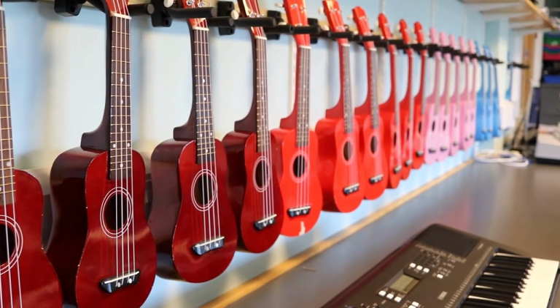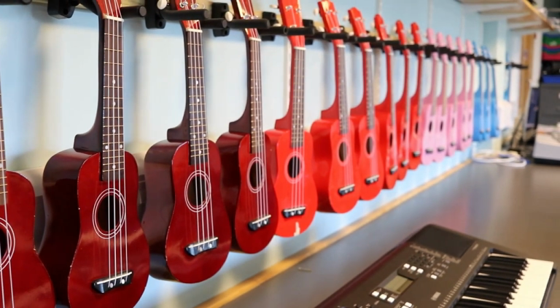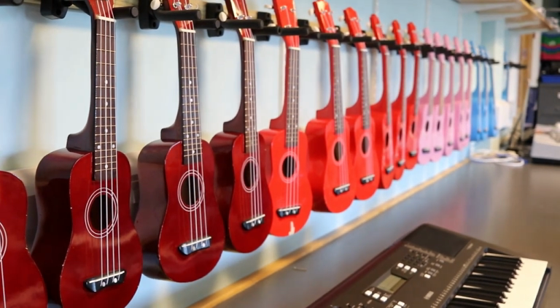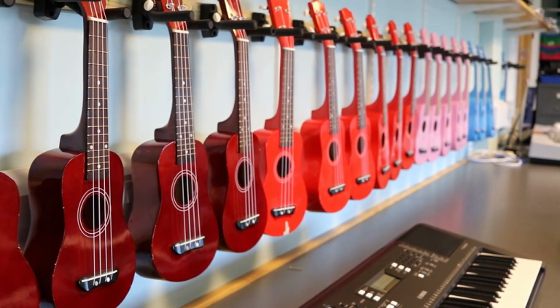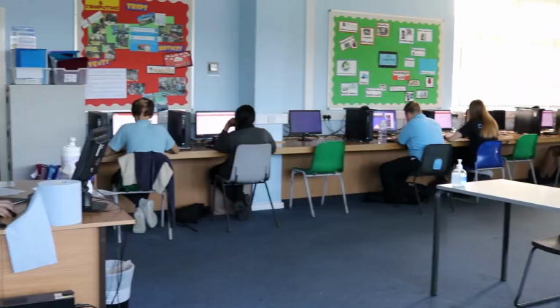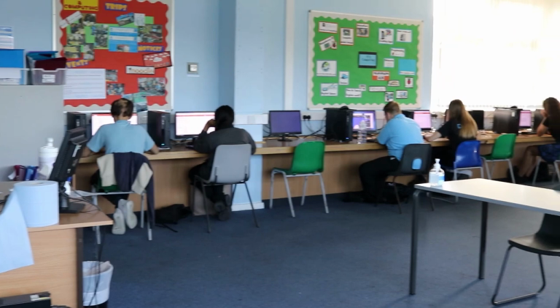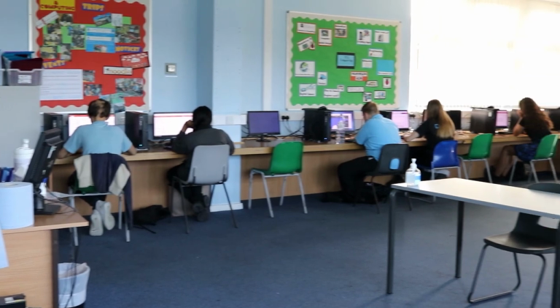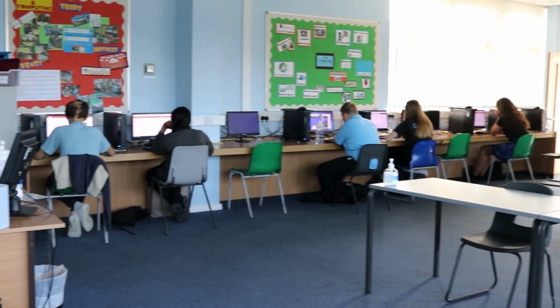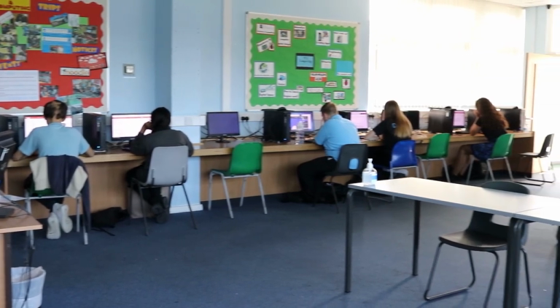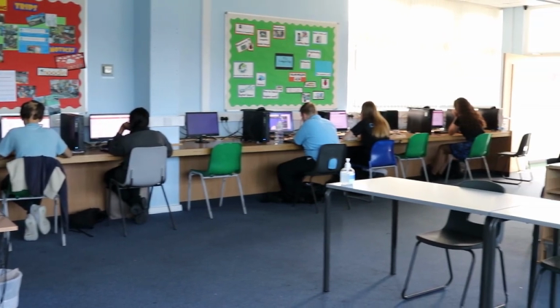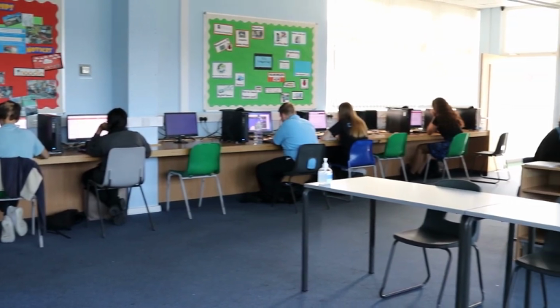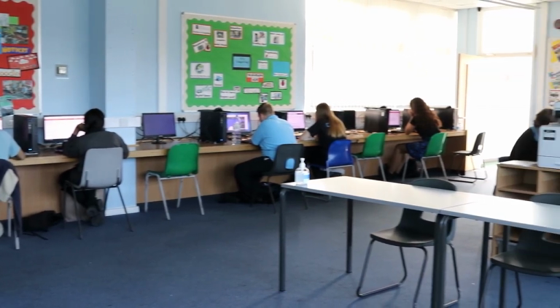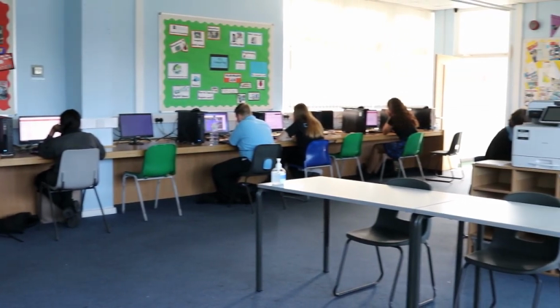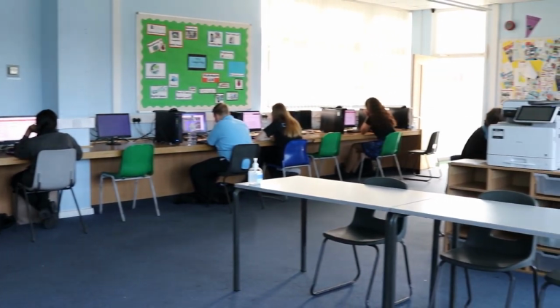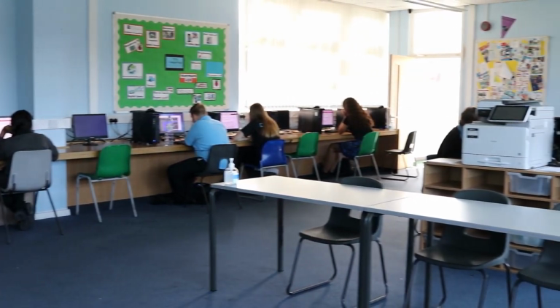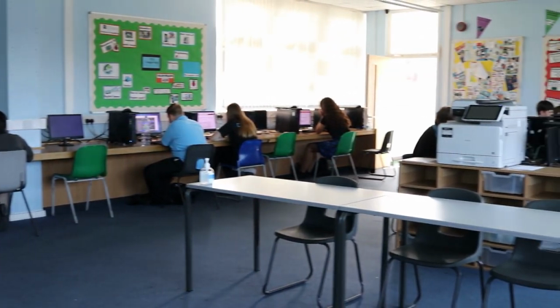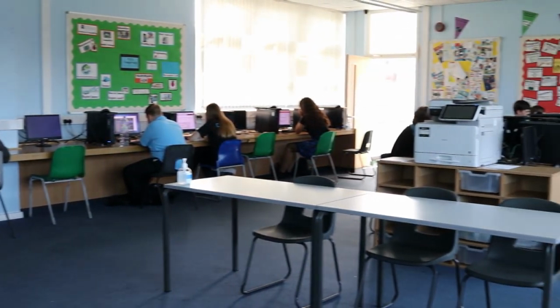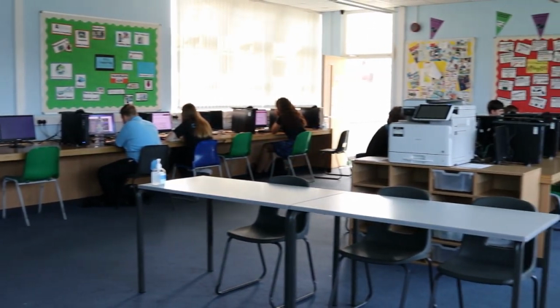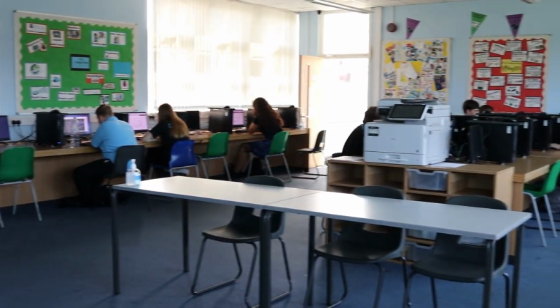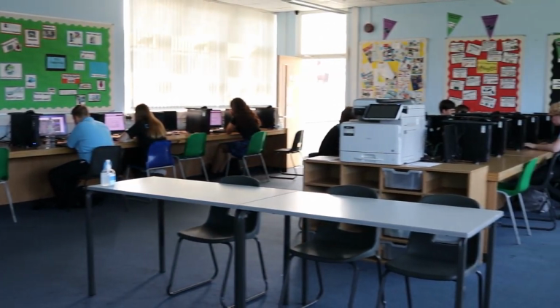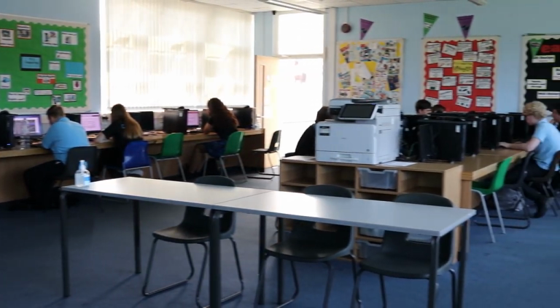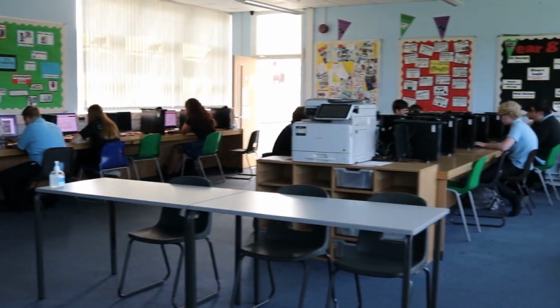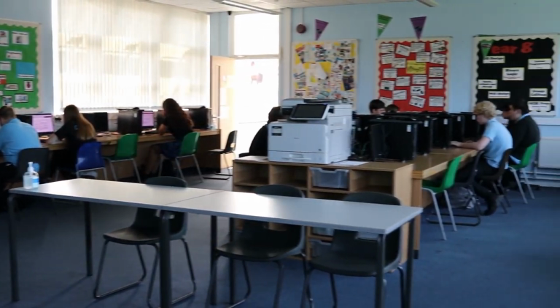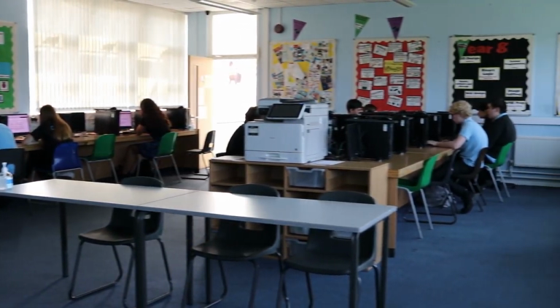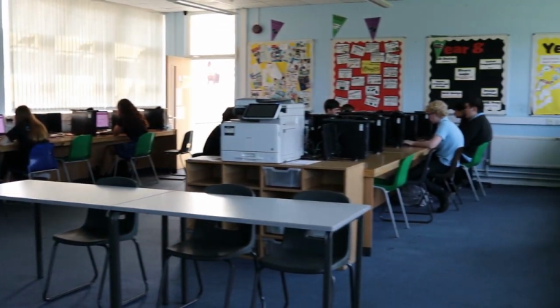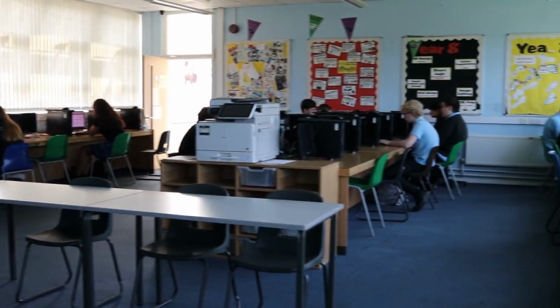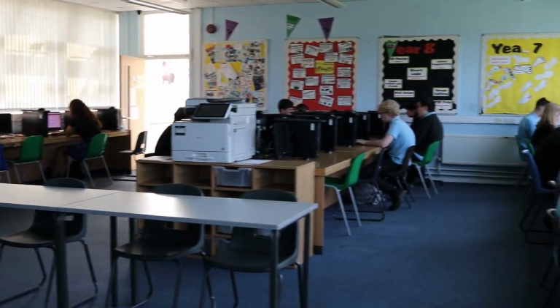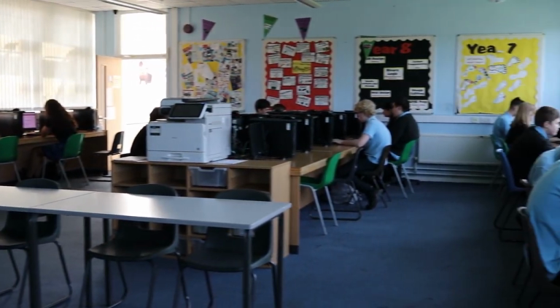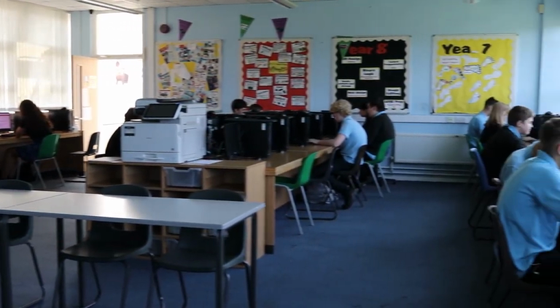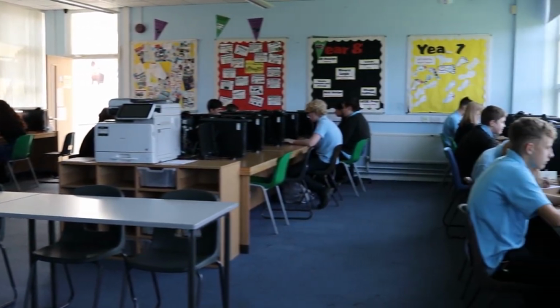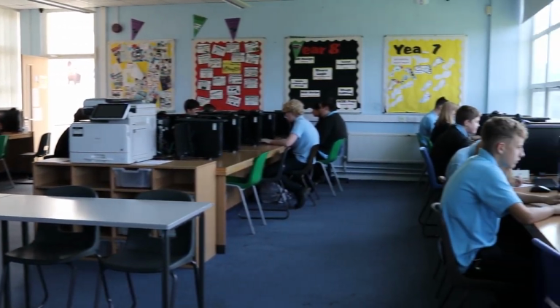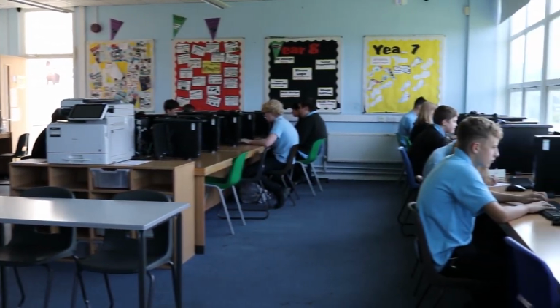There are lots of IT rooms across the school where students study IT and computer science.